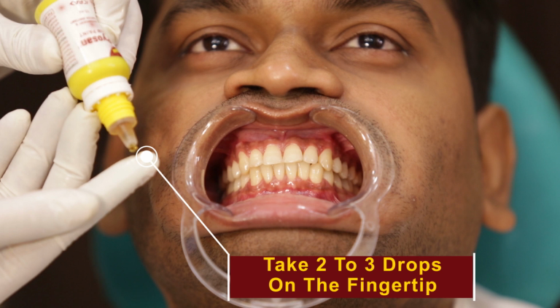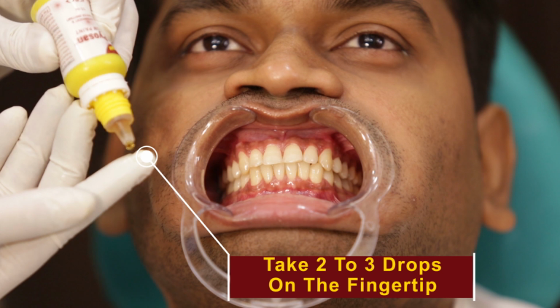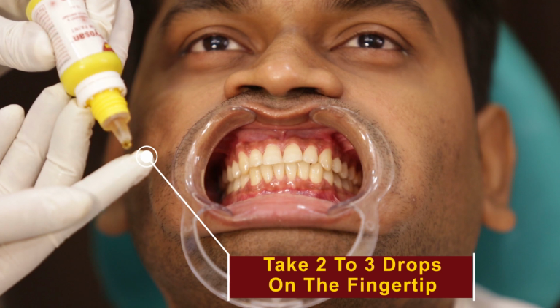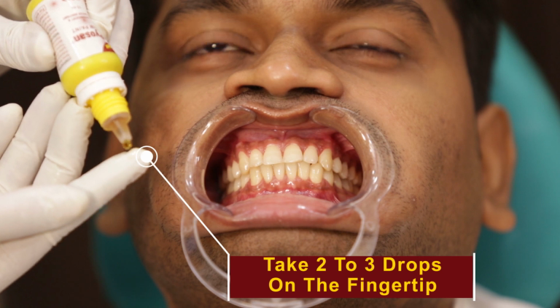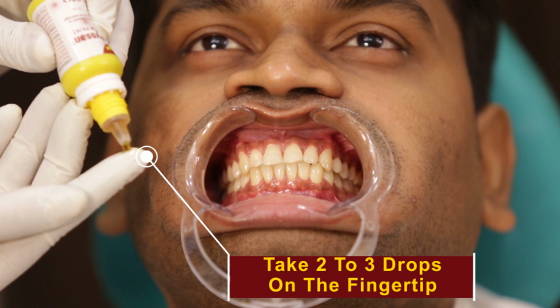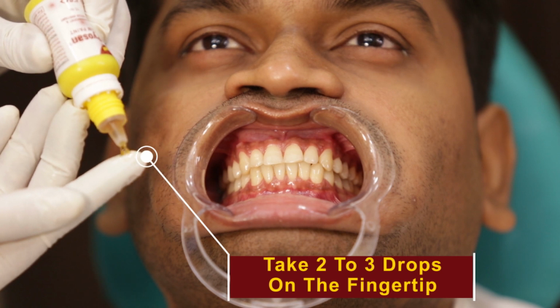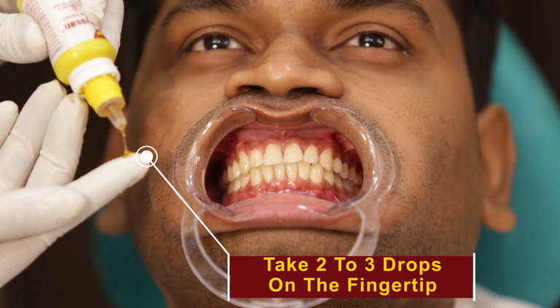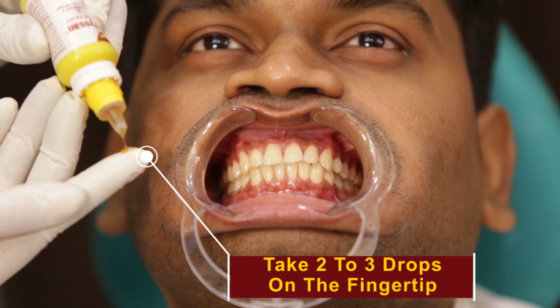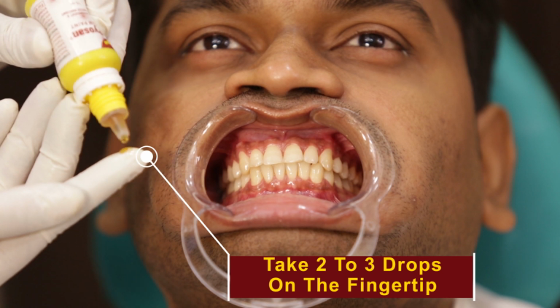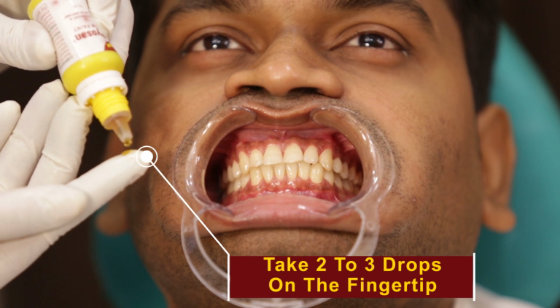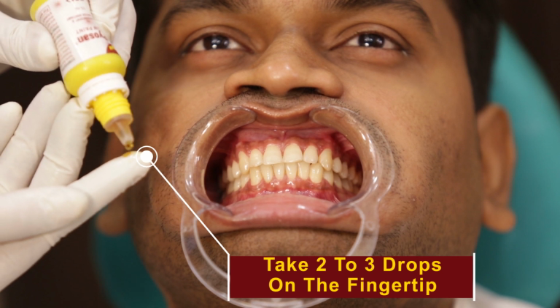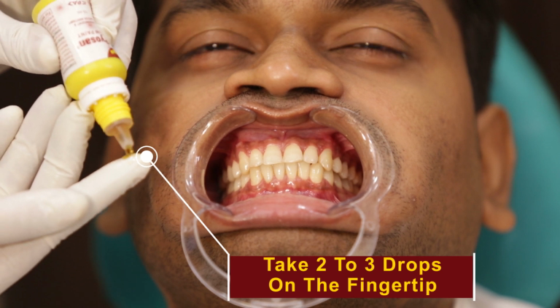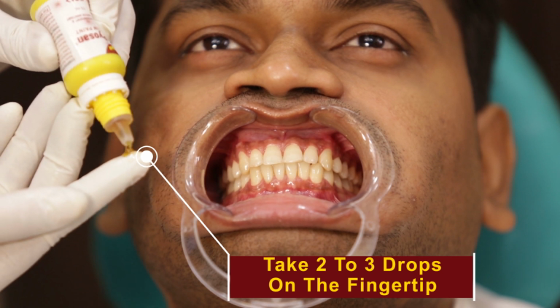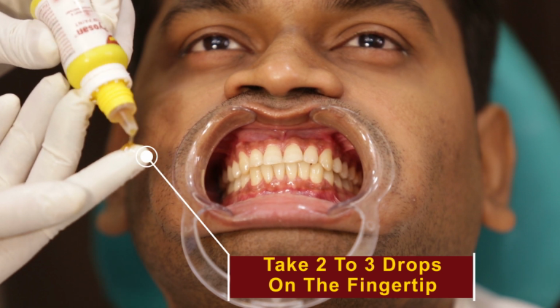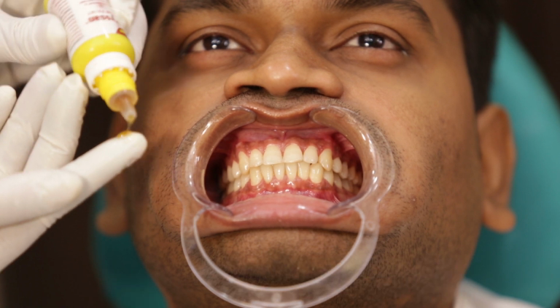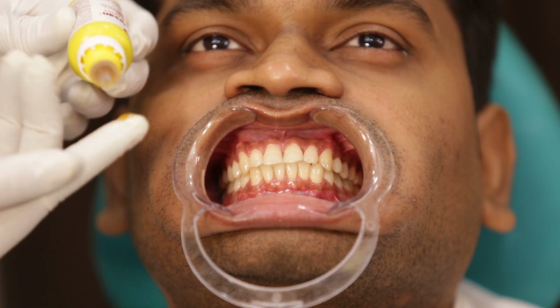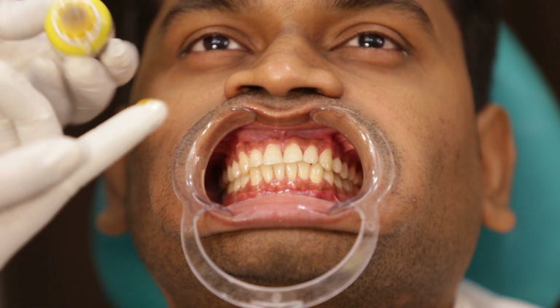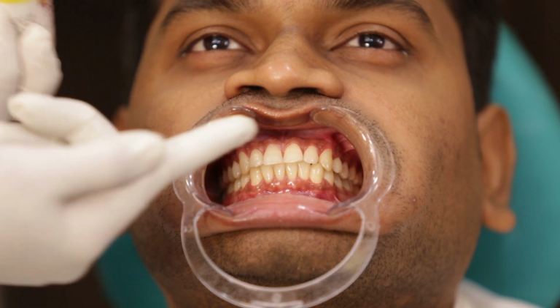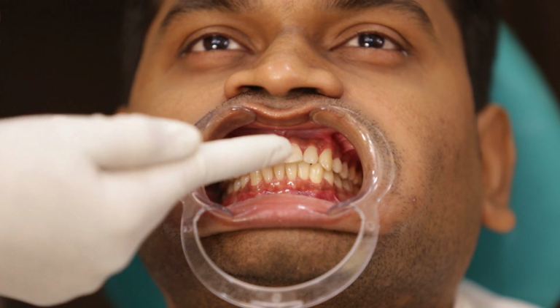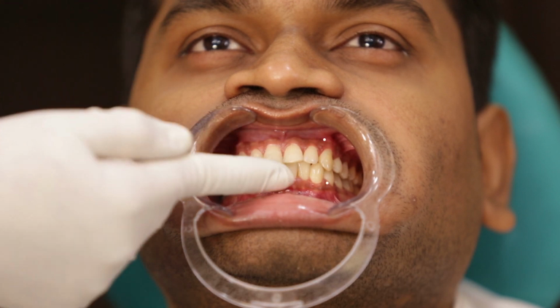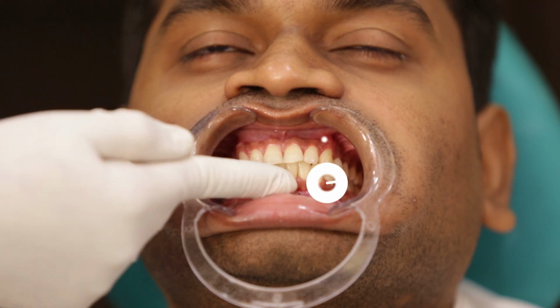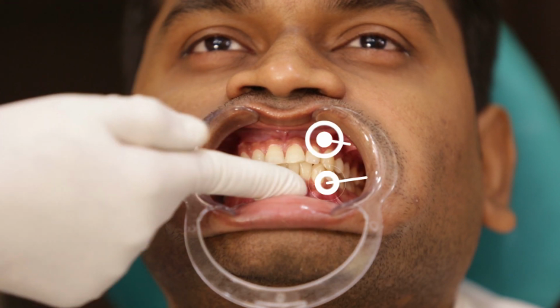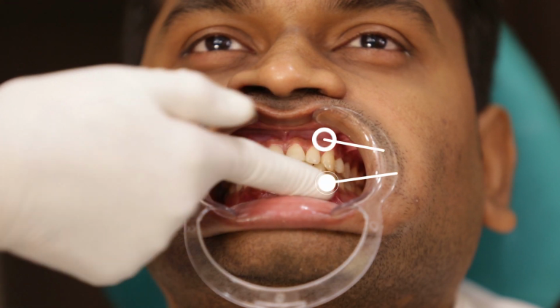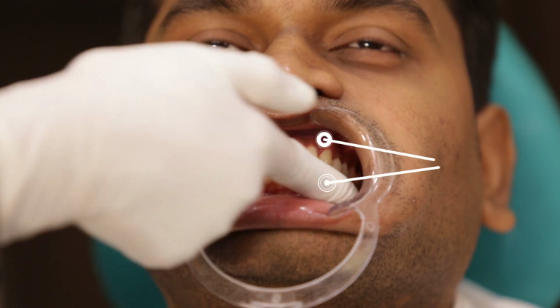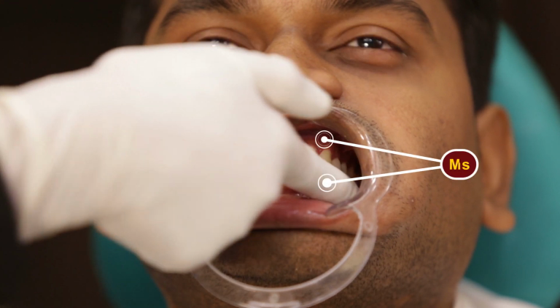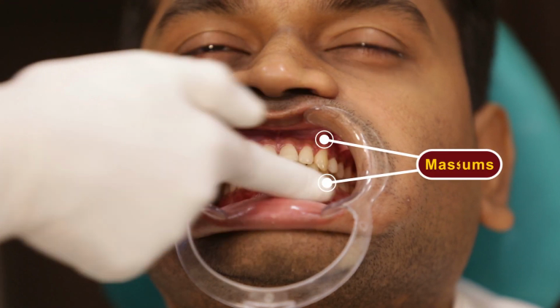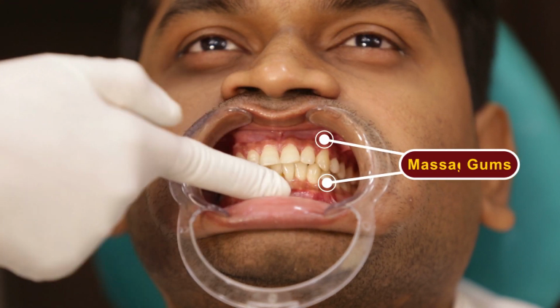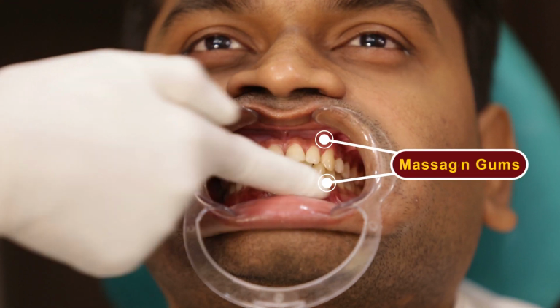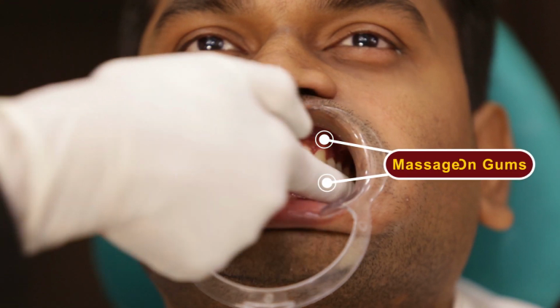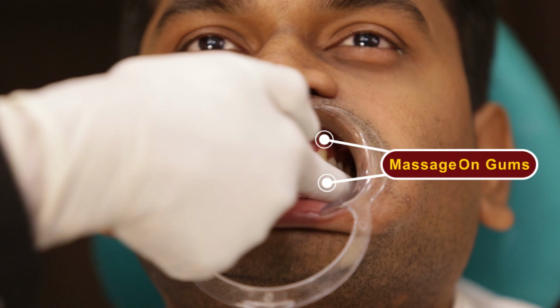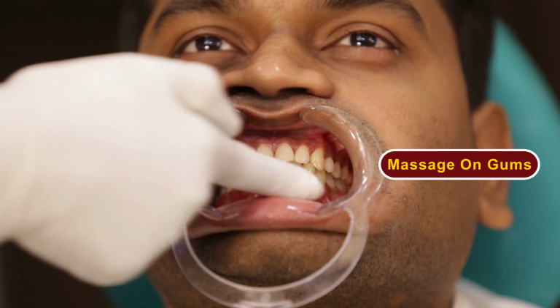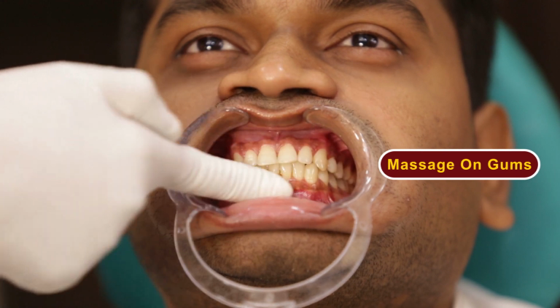Take two to three drops of Piosan Gum Paint and massage on the gums.